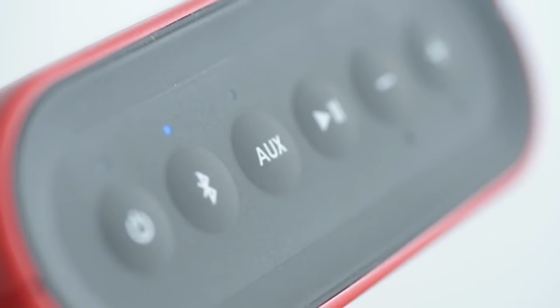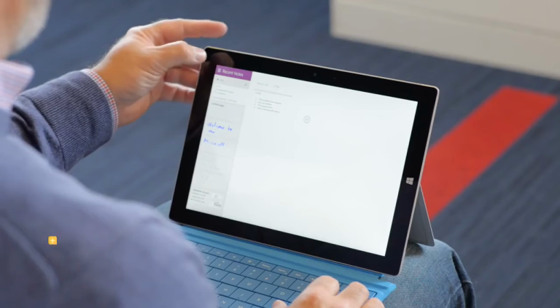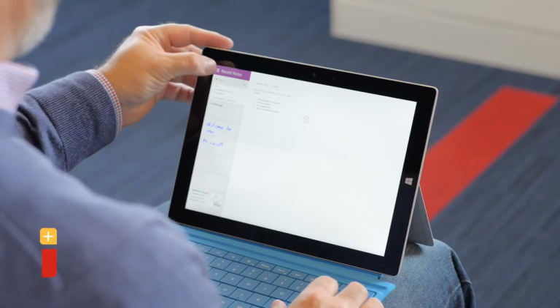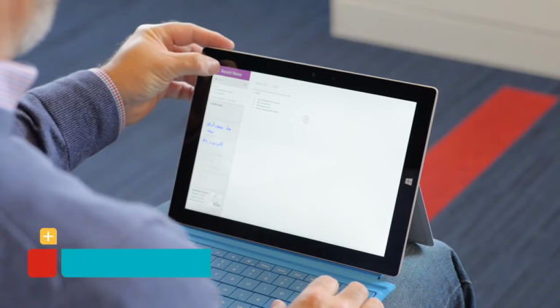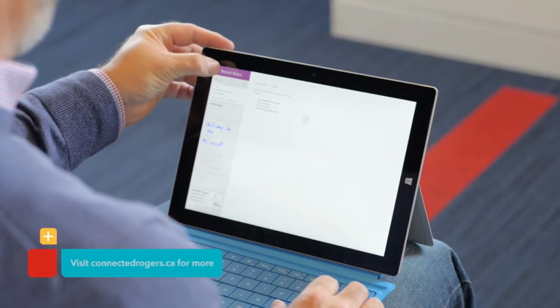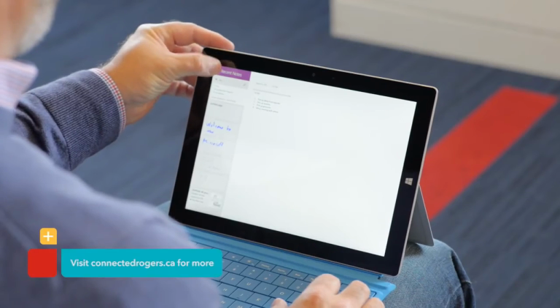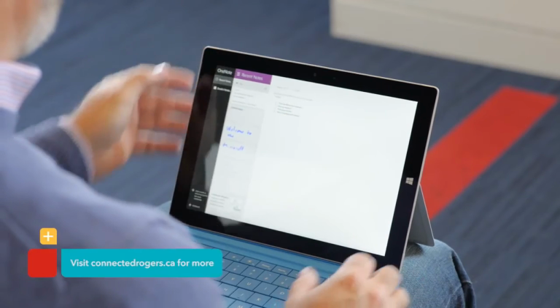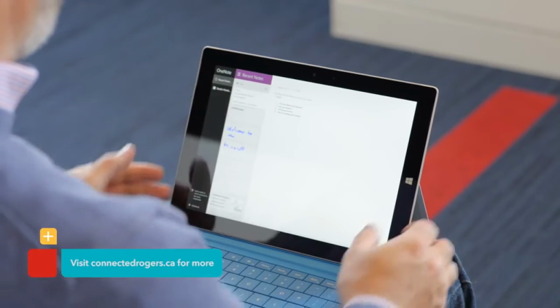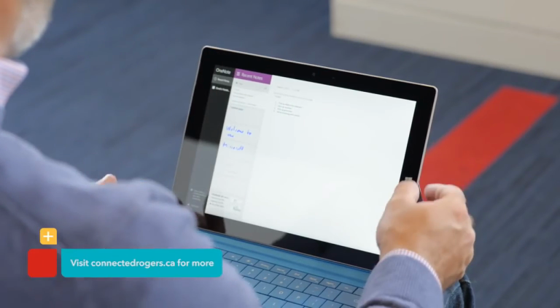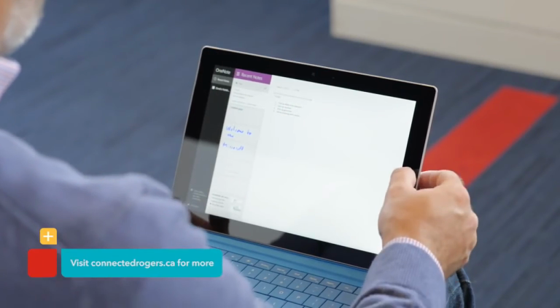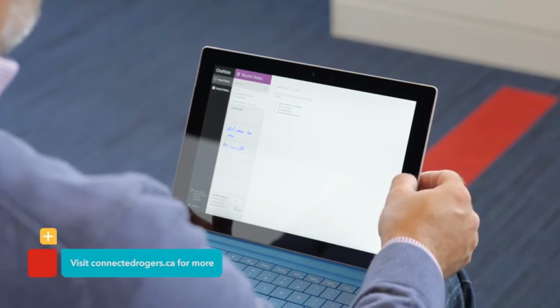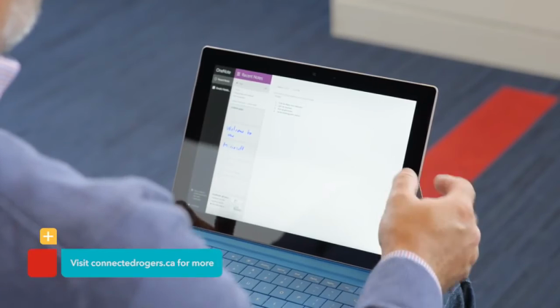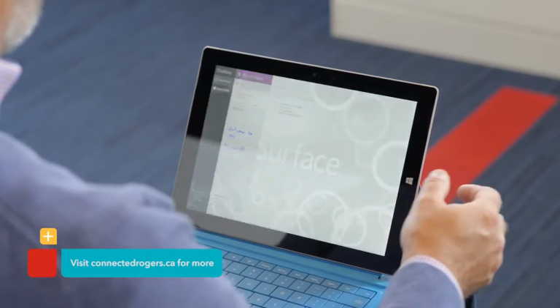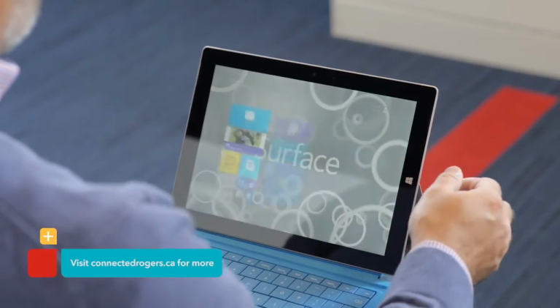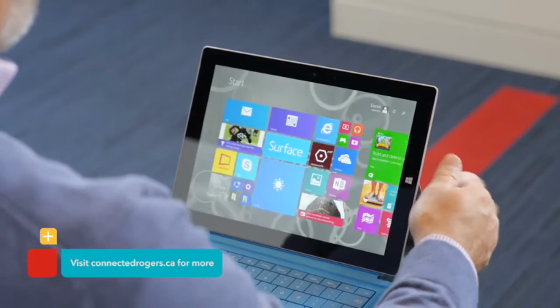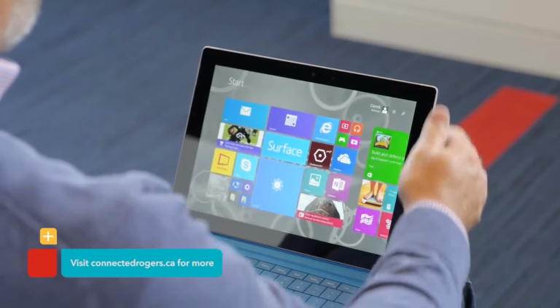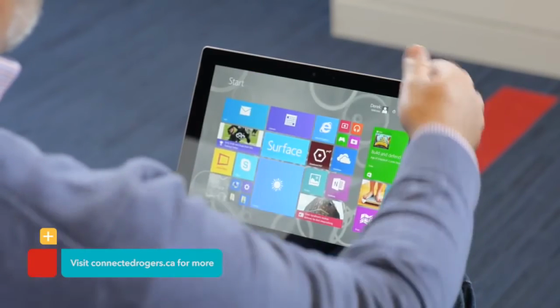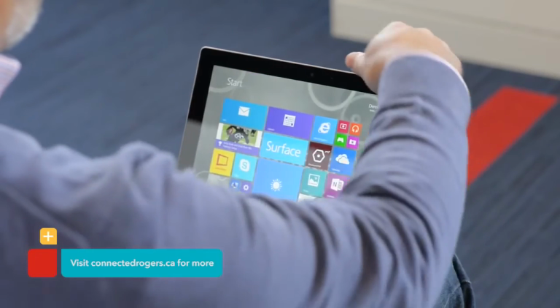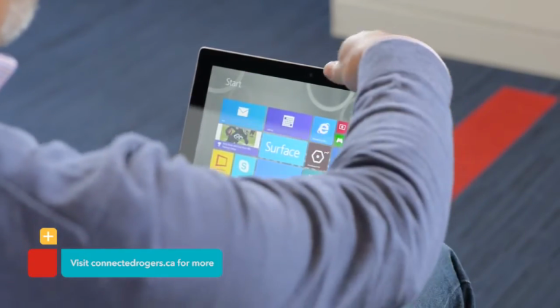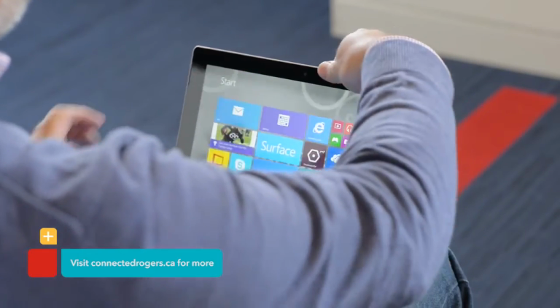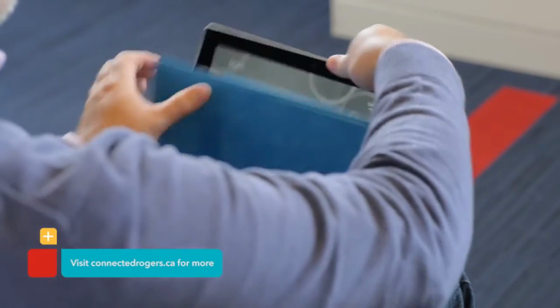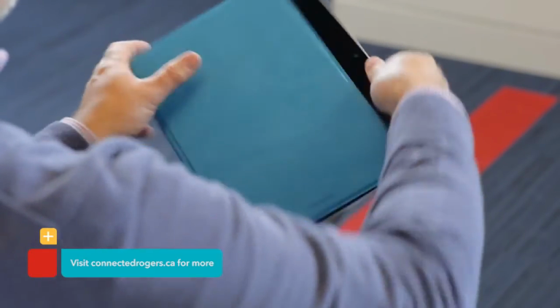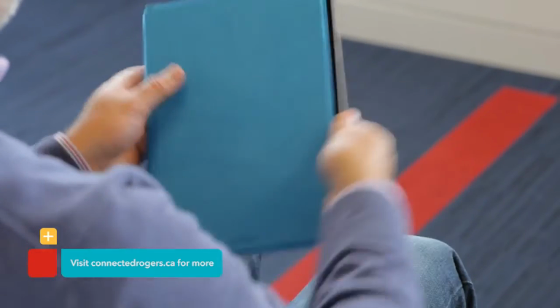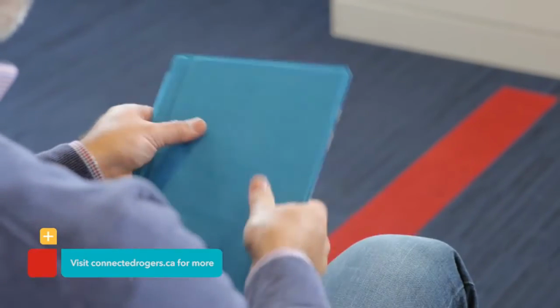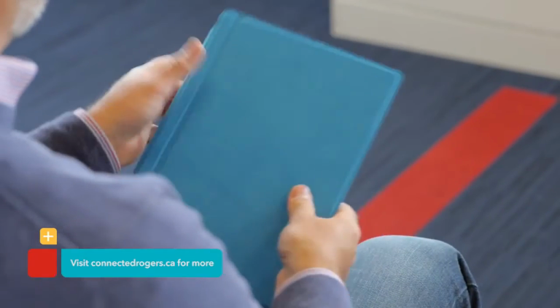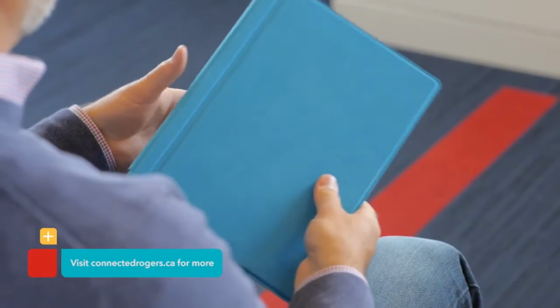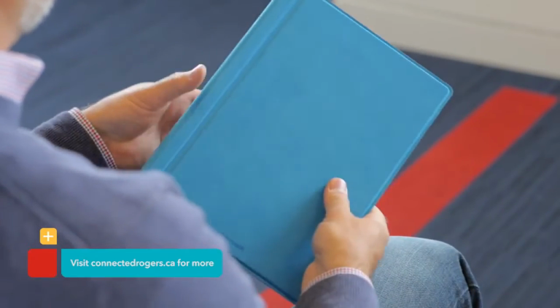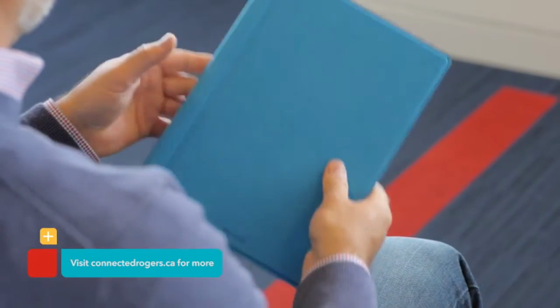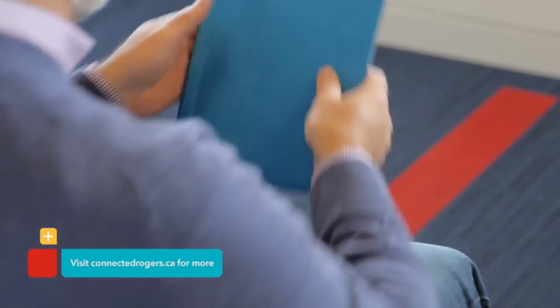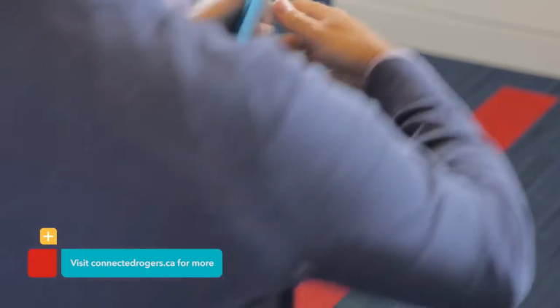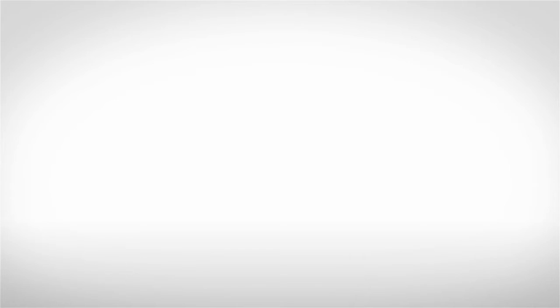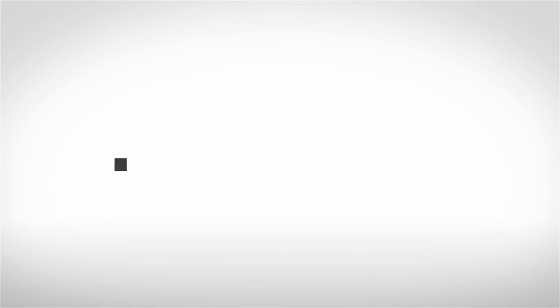For more videos on the latest tech and Rogers products and services, visit ConnectedRogers.ca.